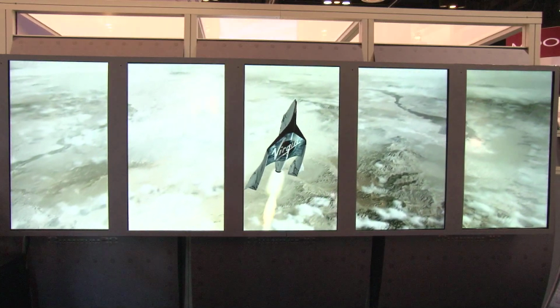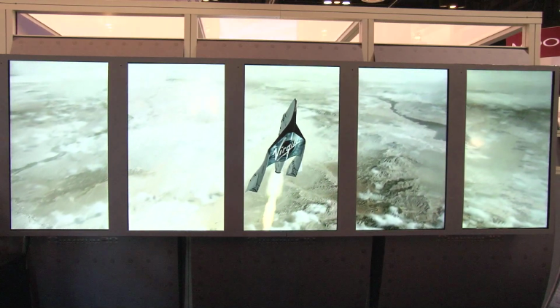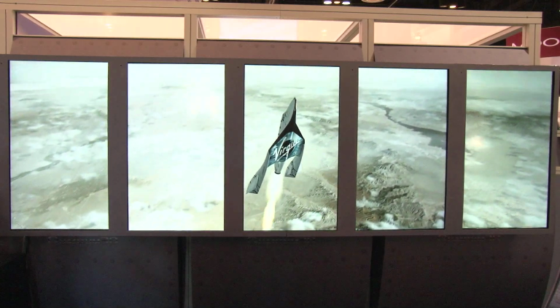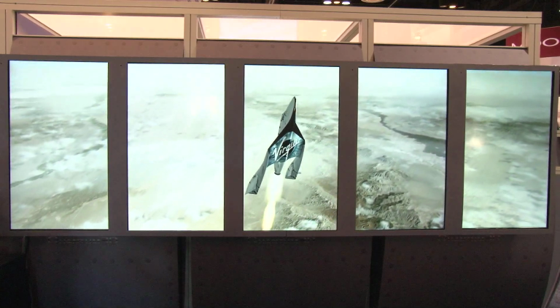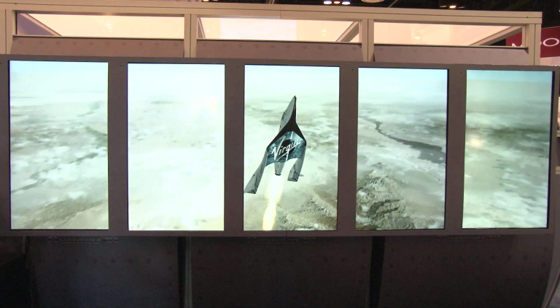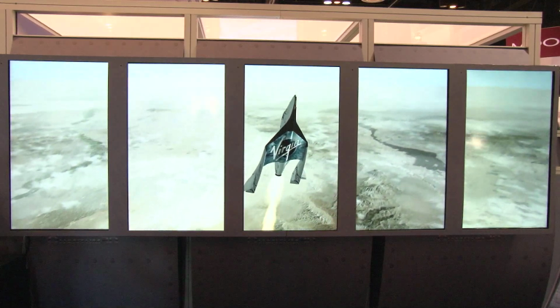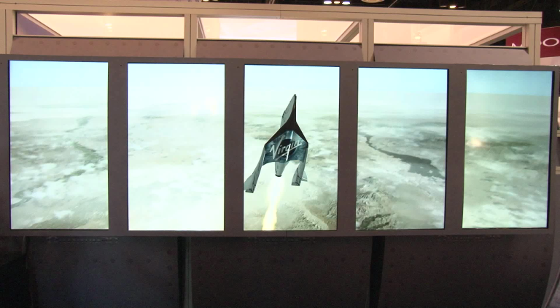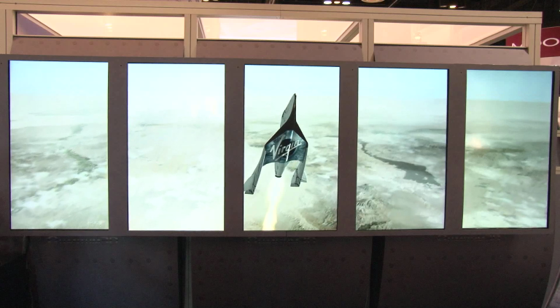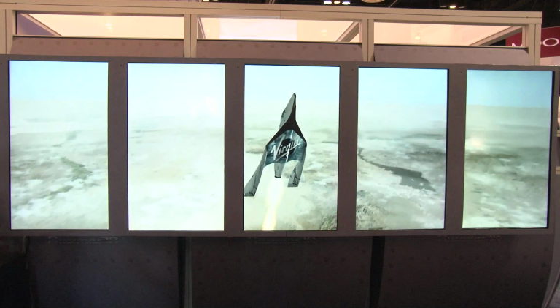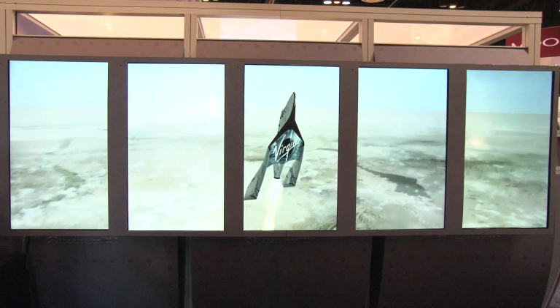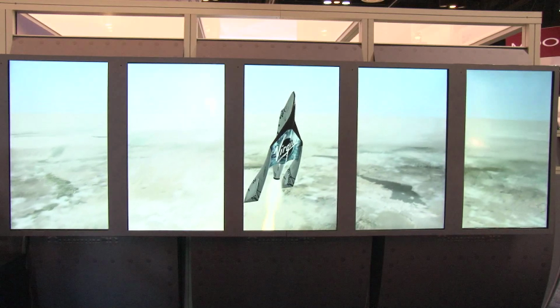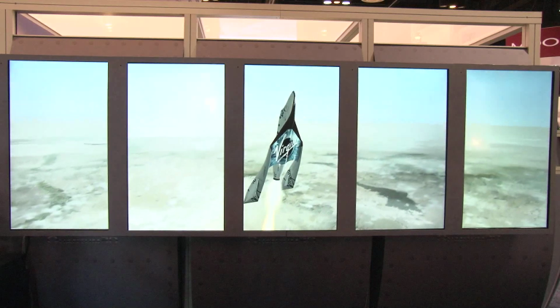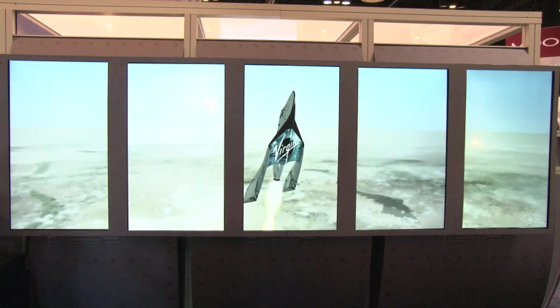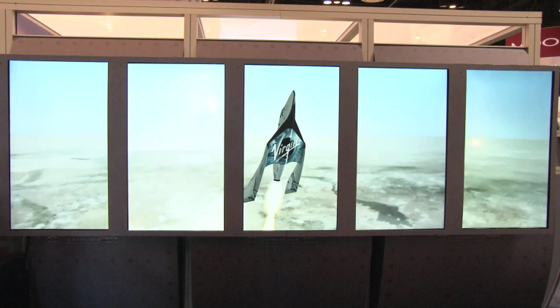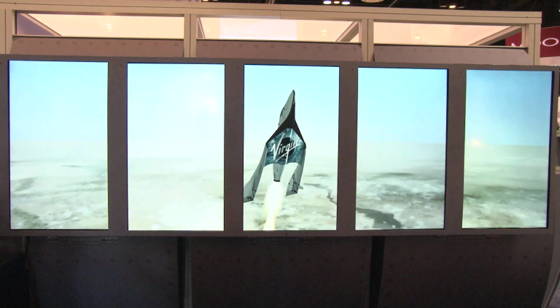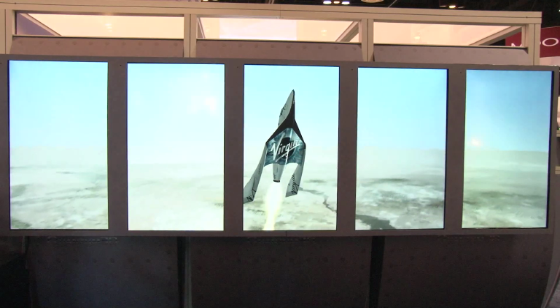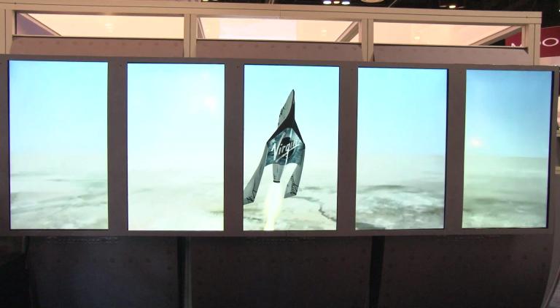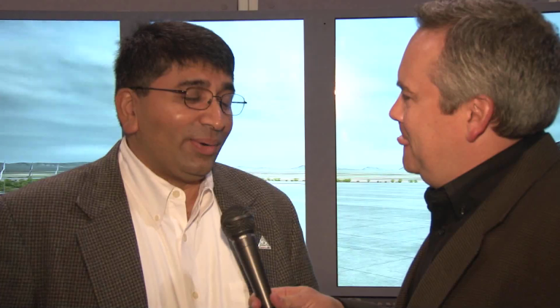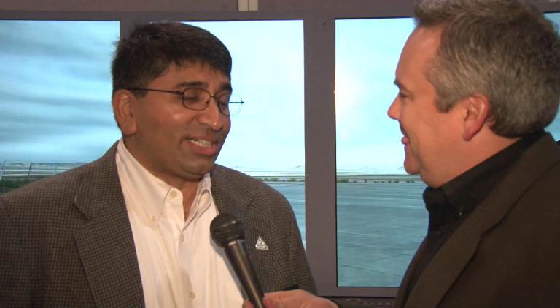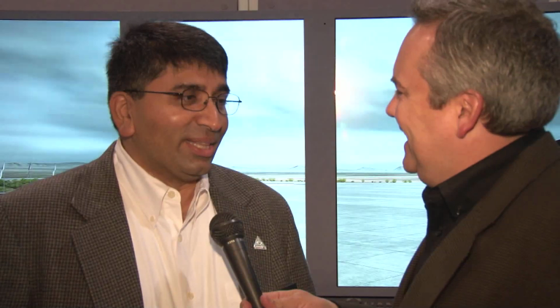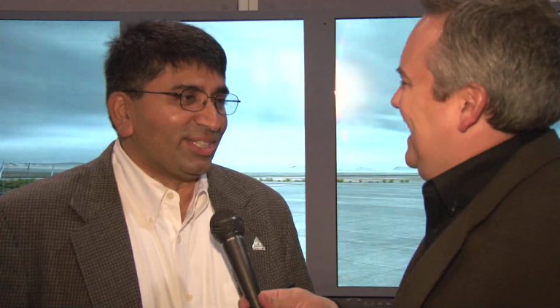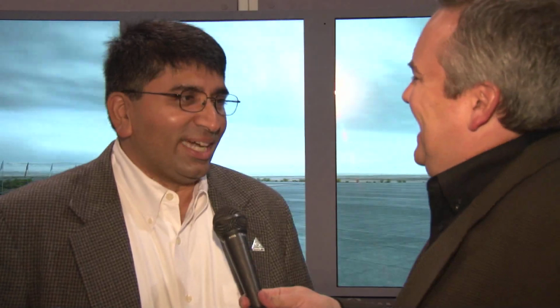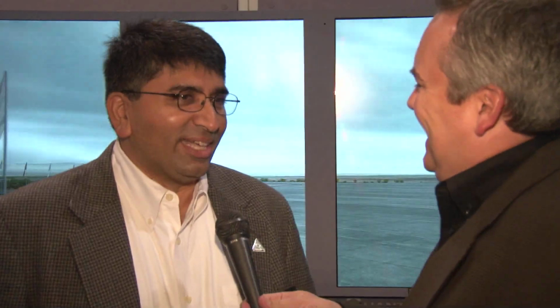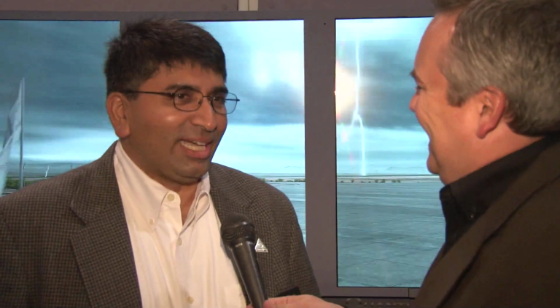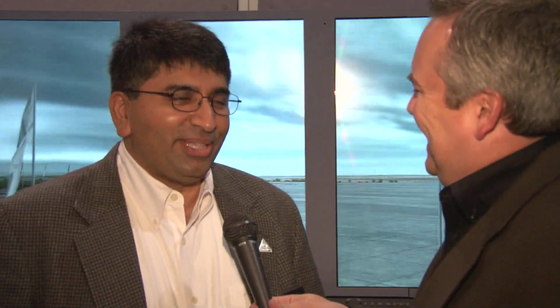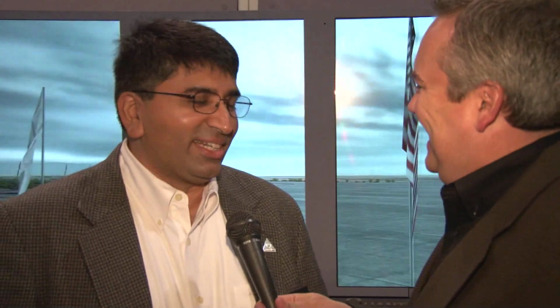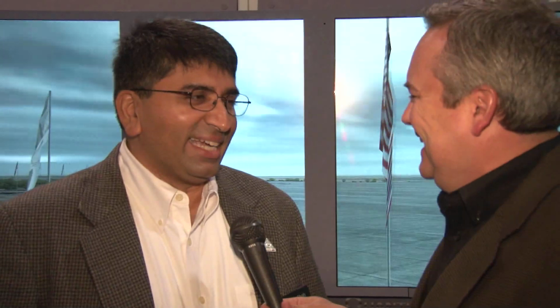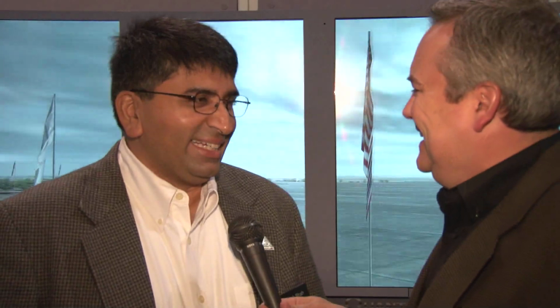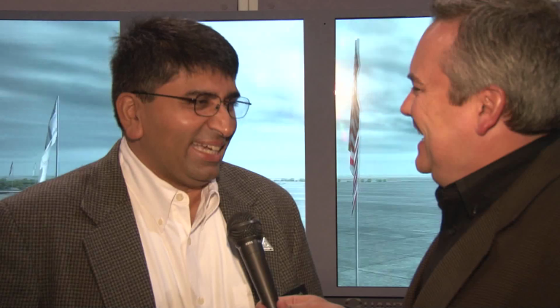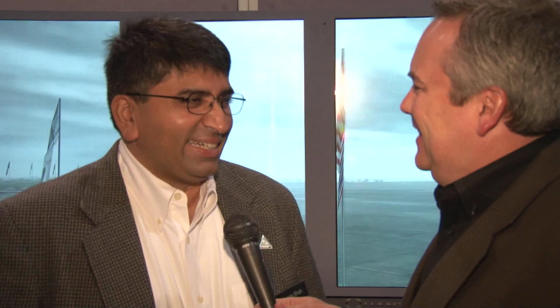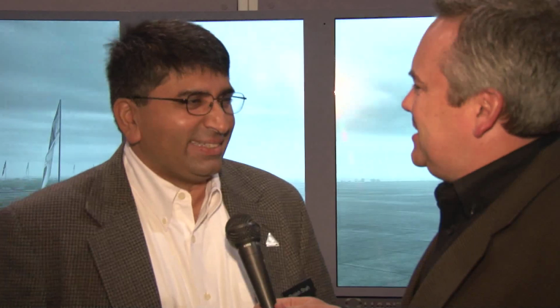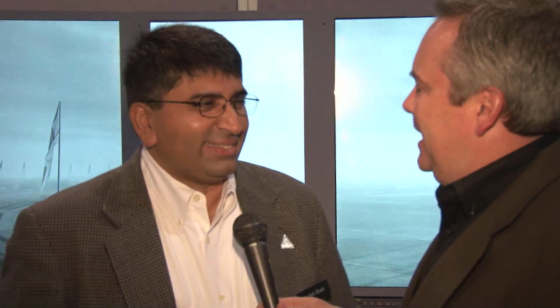So when they do decide to go to outer space, are you one of the first people to get to go? Oh, I wish — I would love to. I'd be there in line. Oh, that's great.